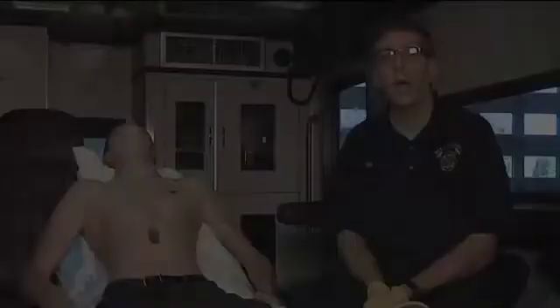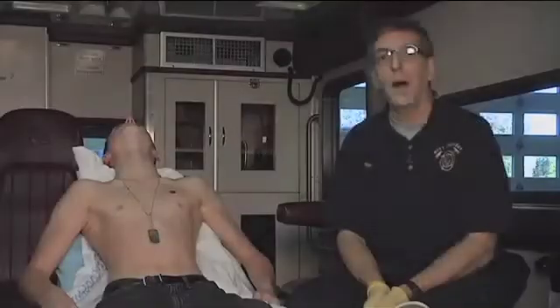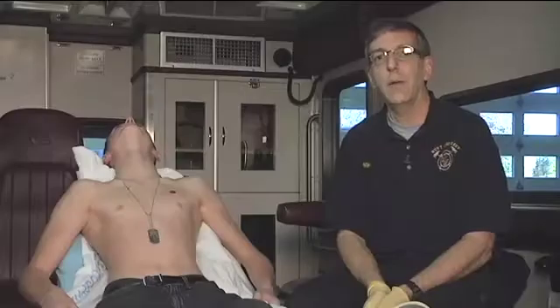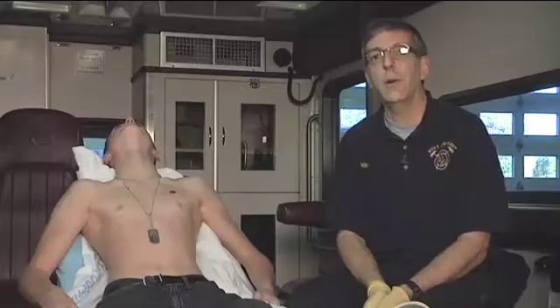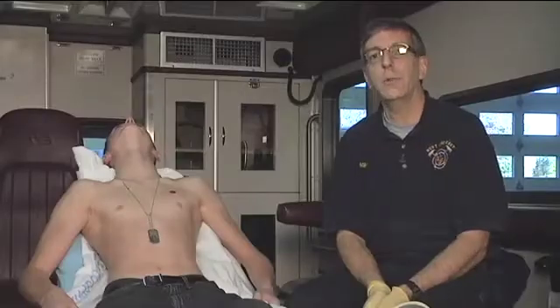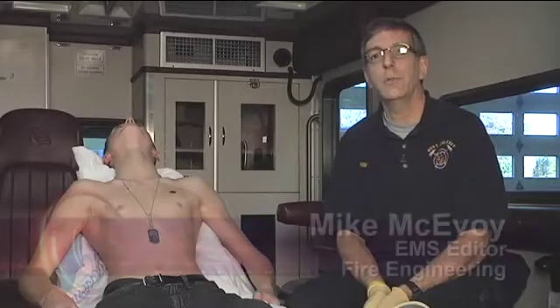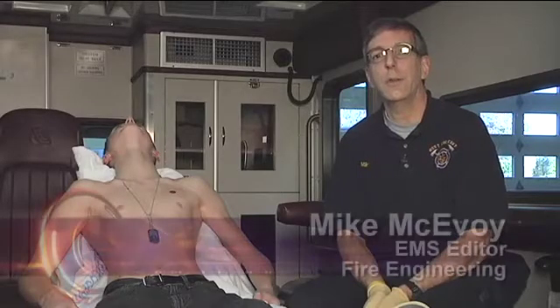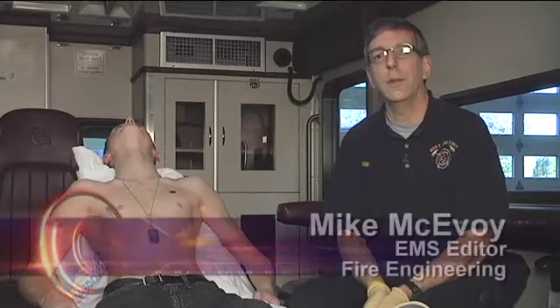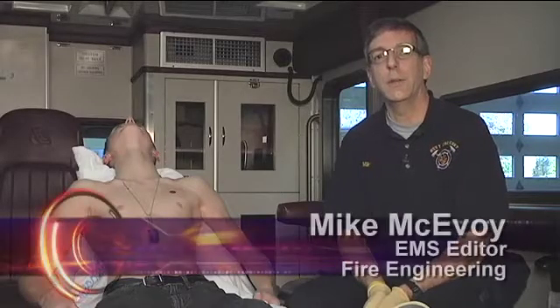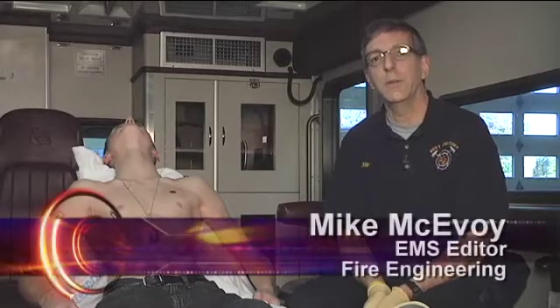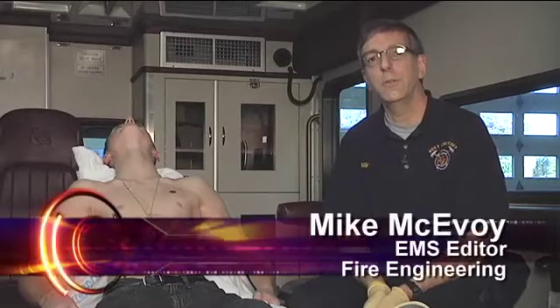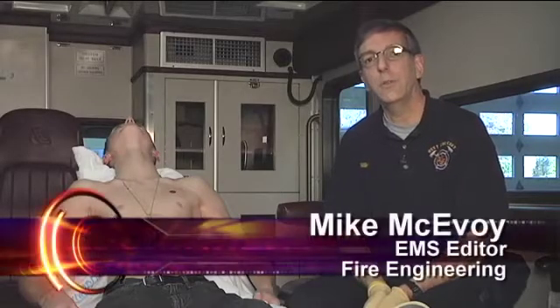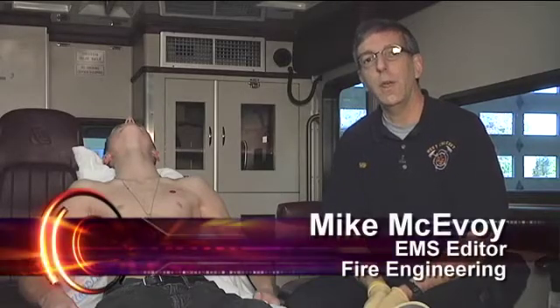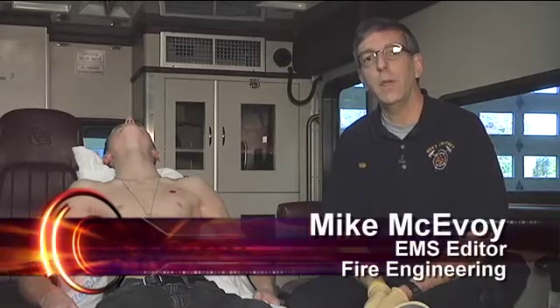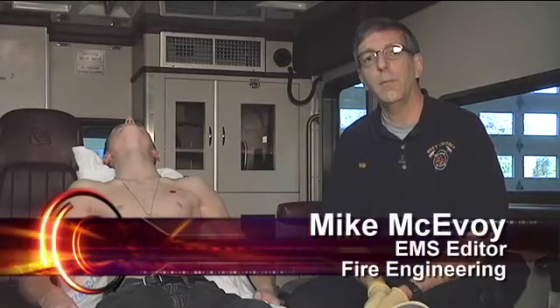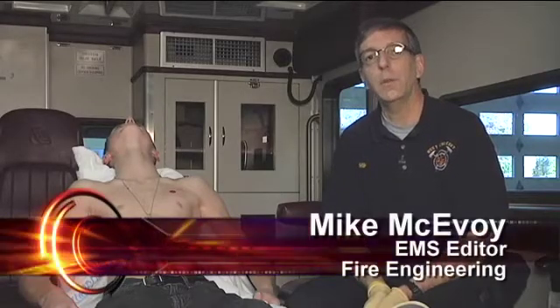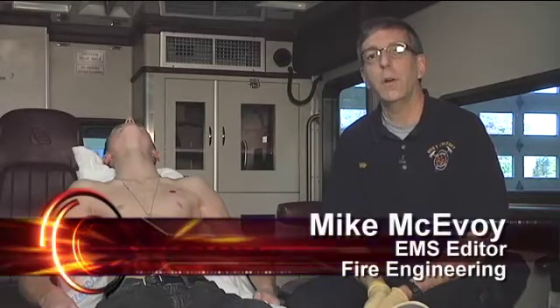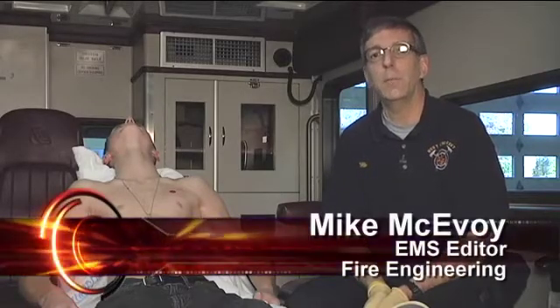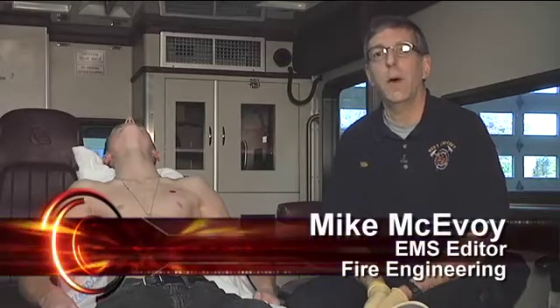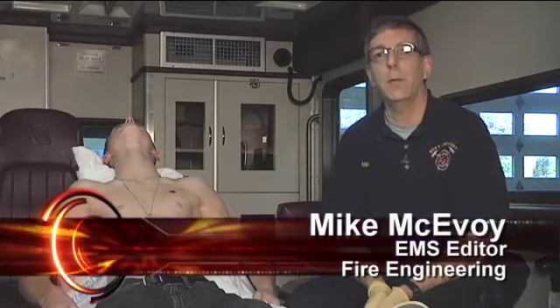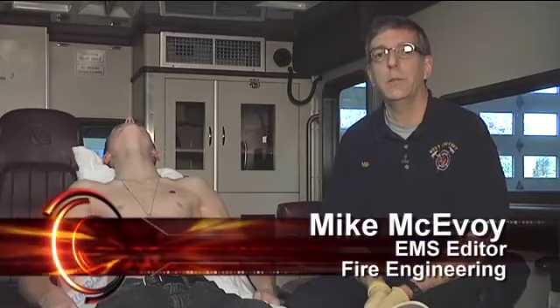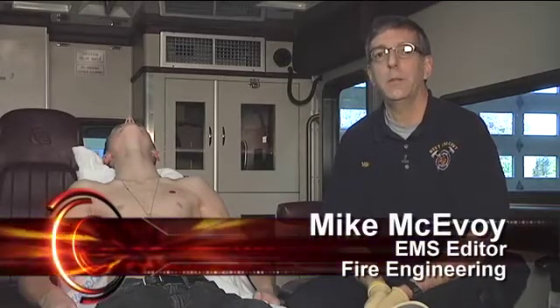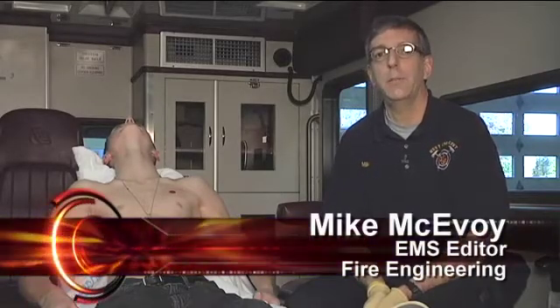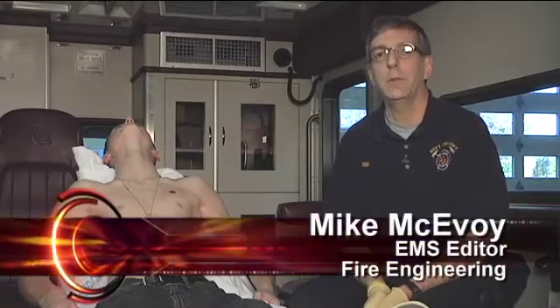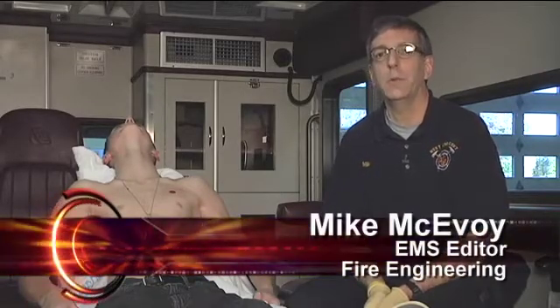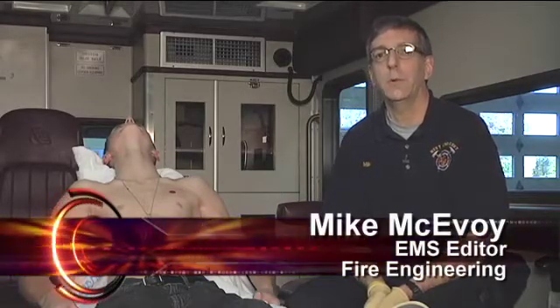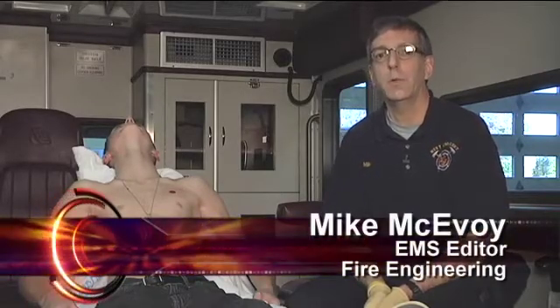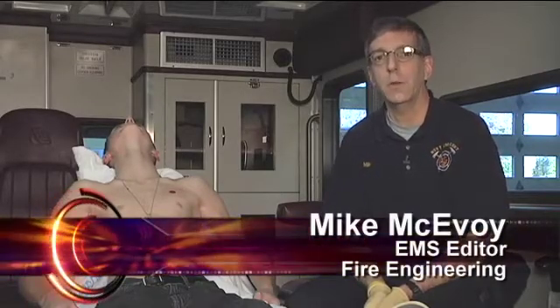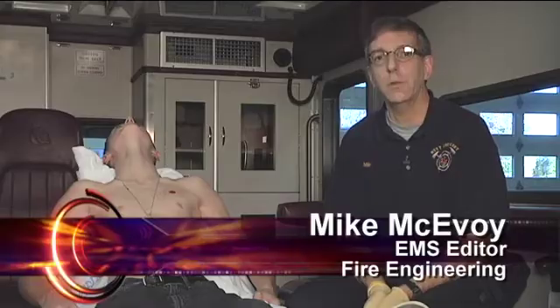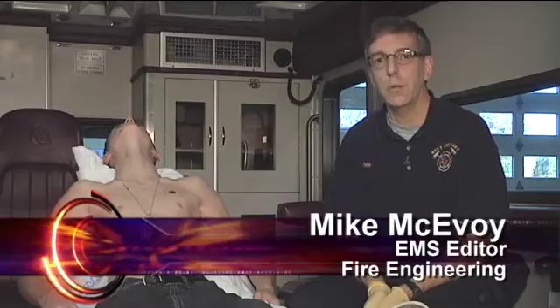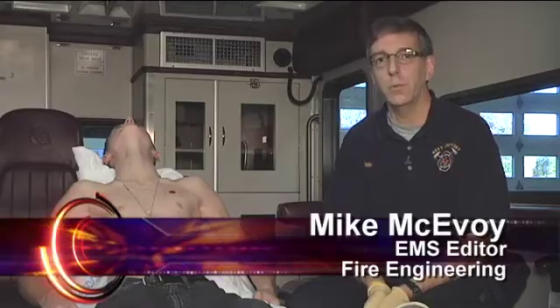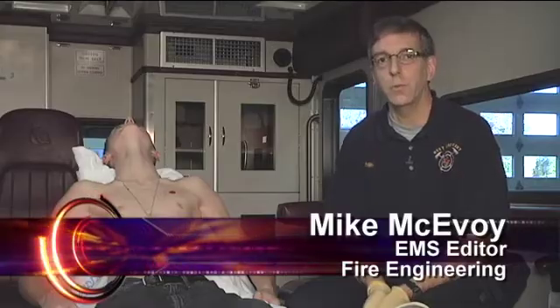Hi, welcome to Training Minutes. Today I'm going to talk about managing a patient with a sucking chest wound.